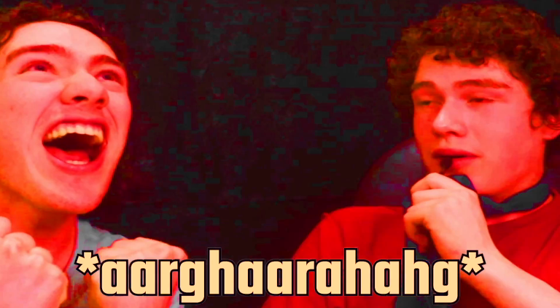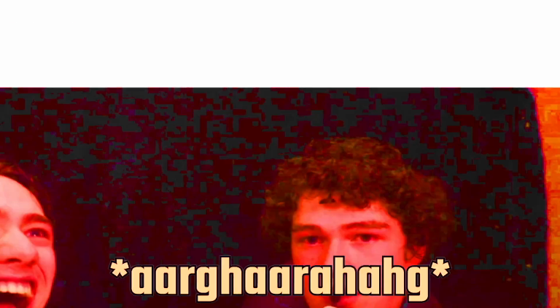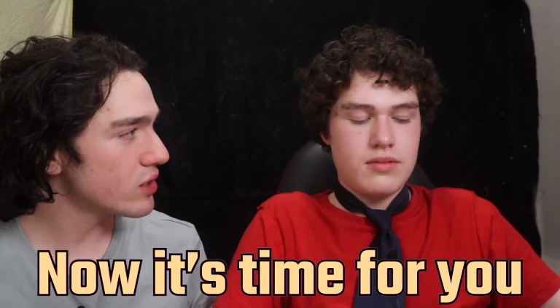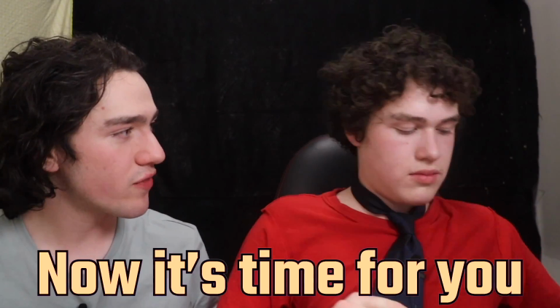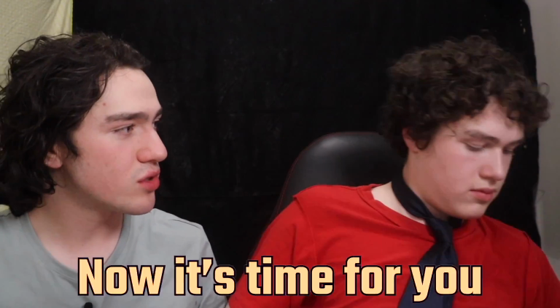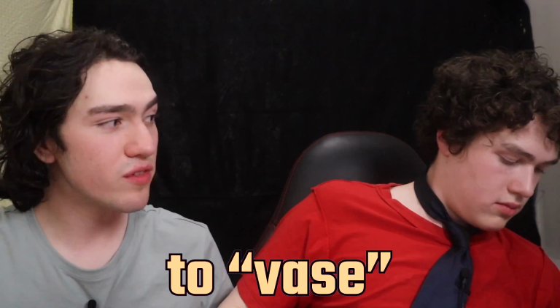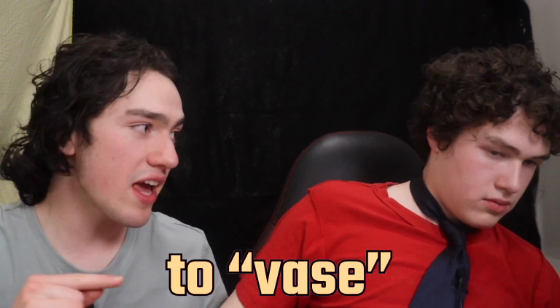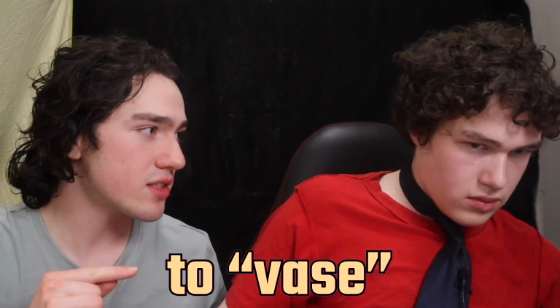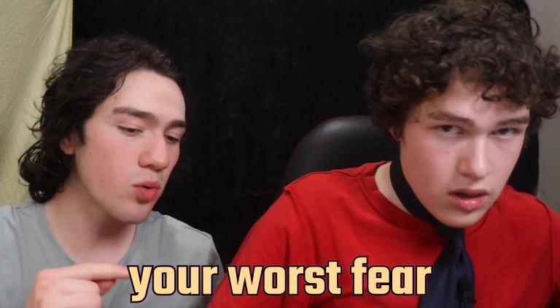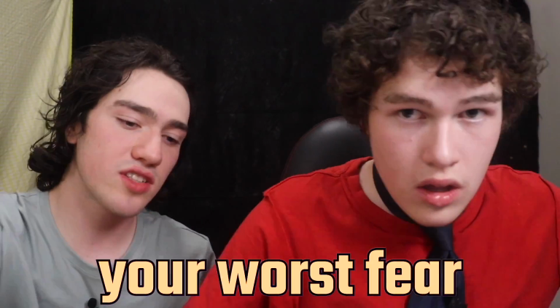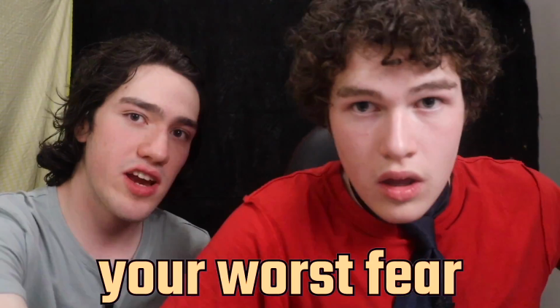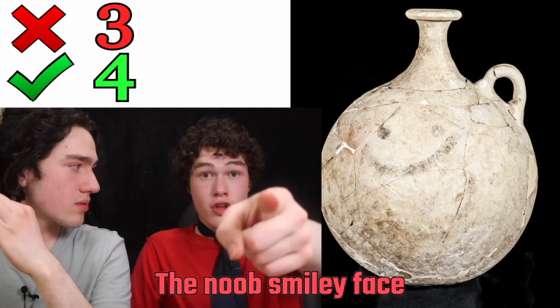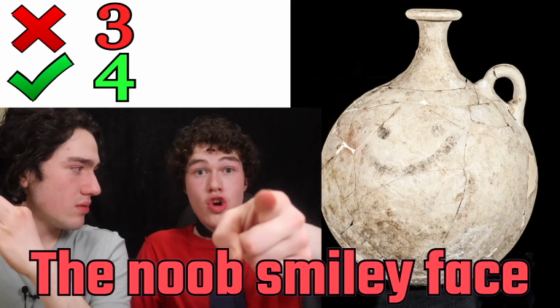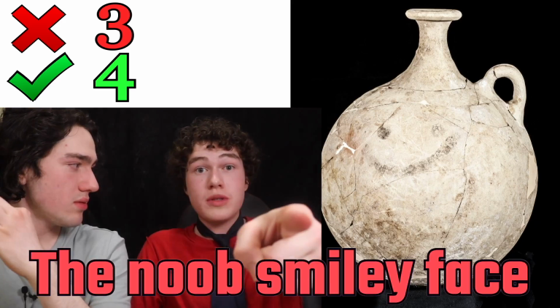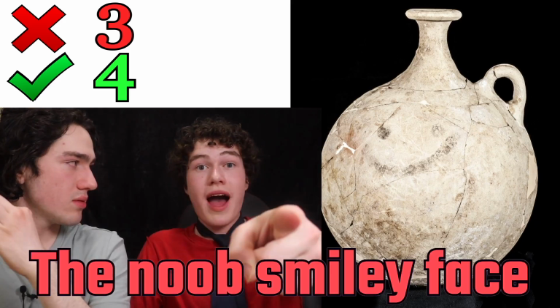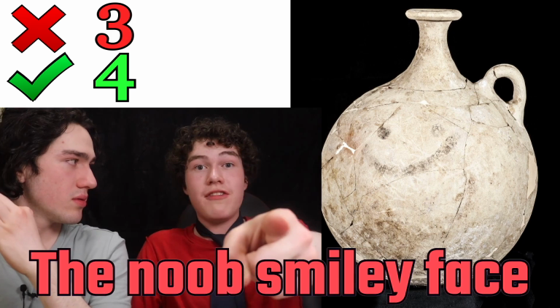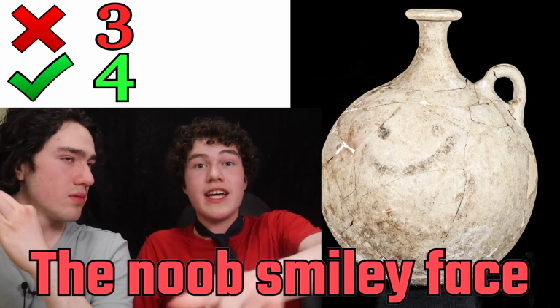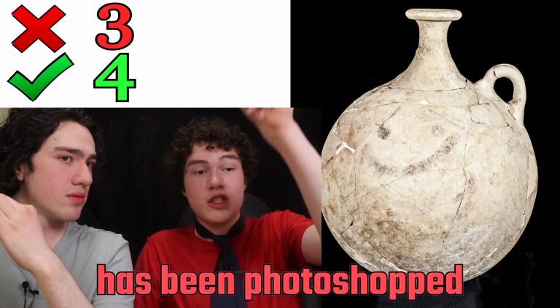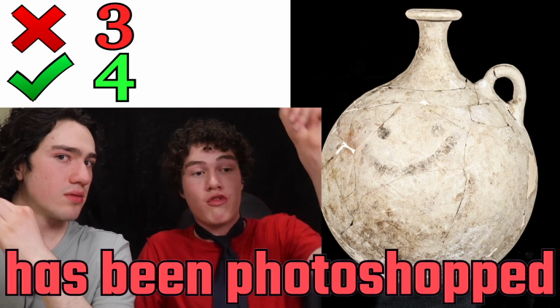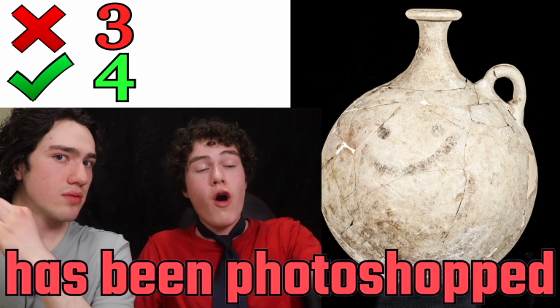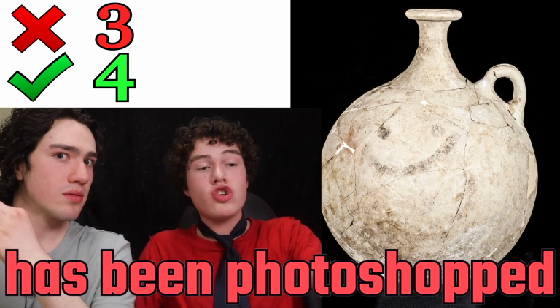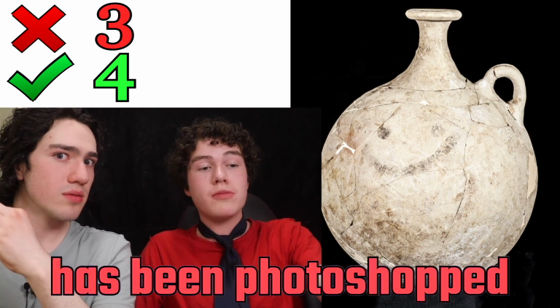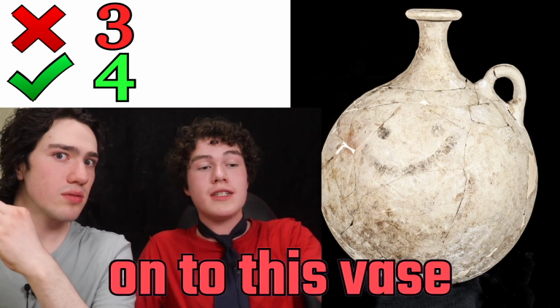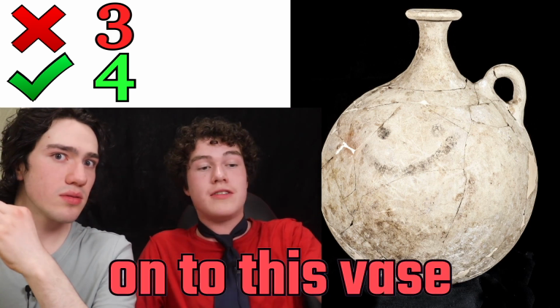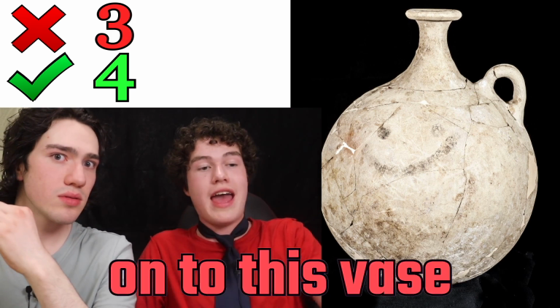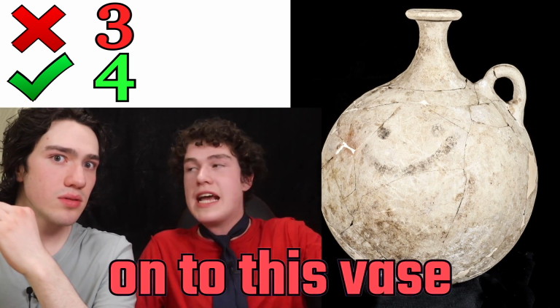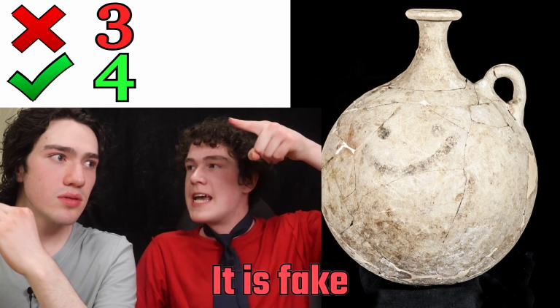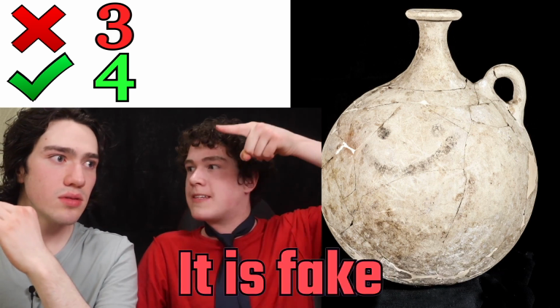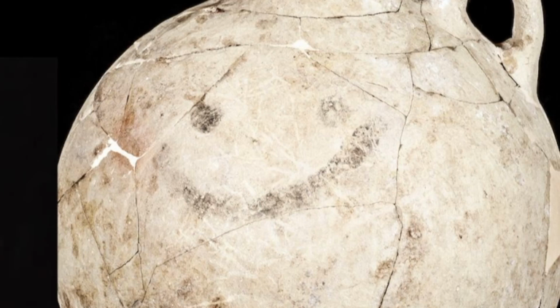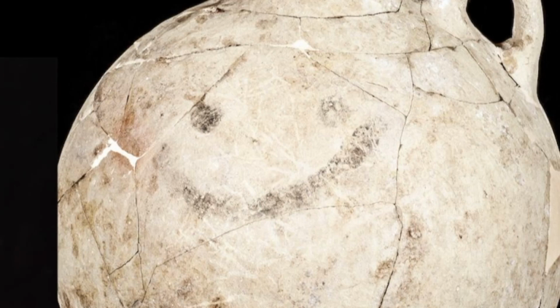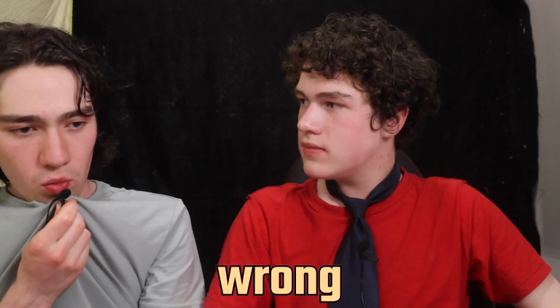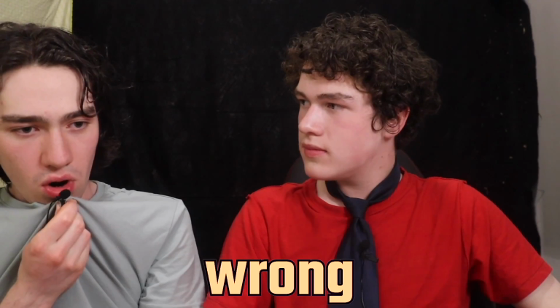Now it's time for you to face your worst fear. The noob smiley face has been photoshopped onto this vase. It is fake. Wrong.